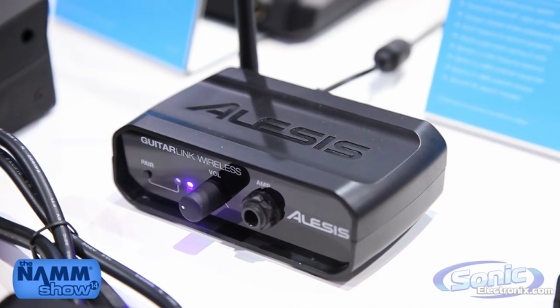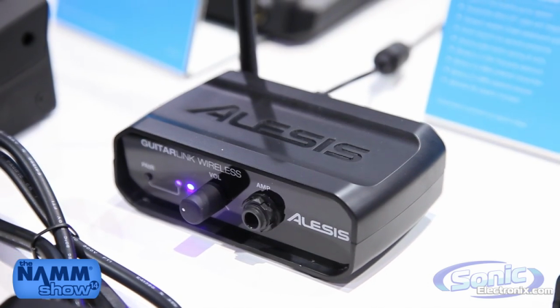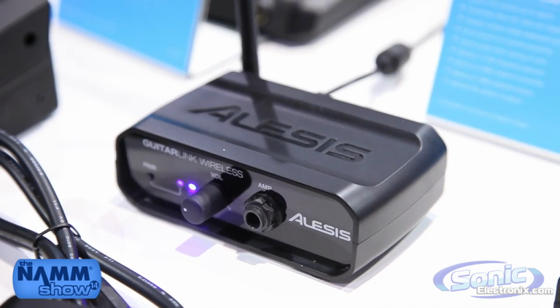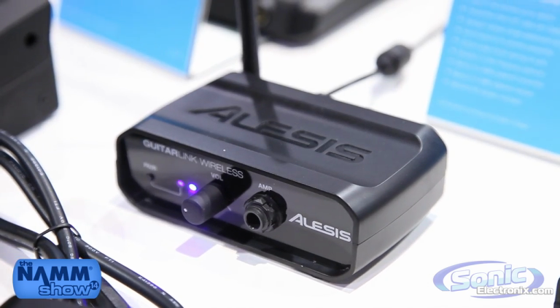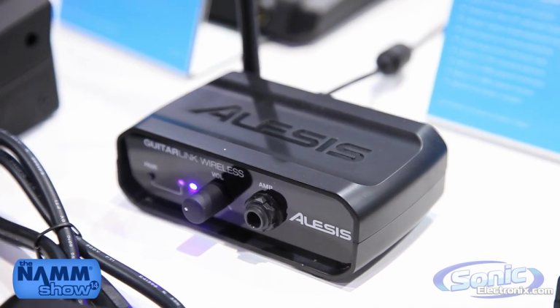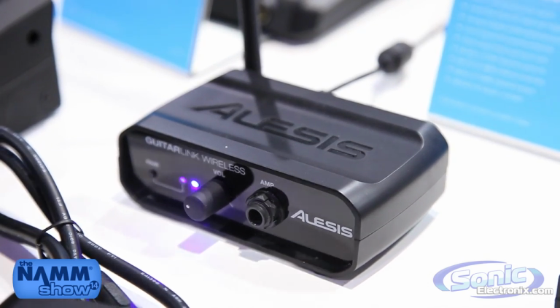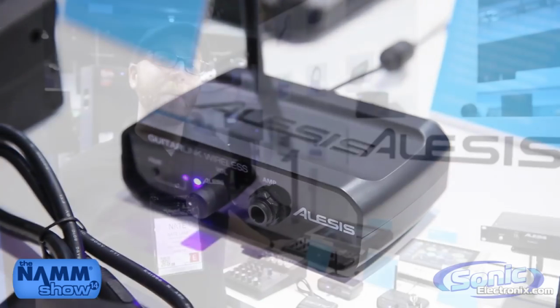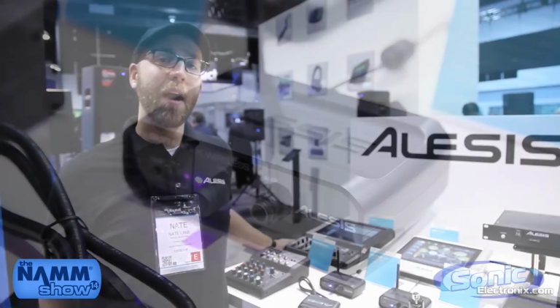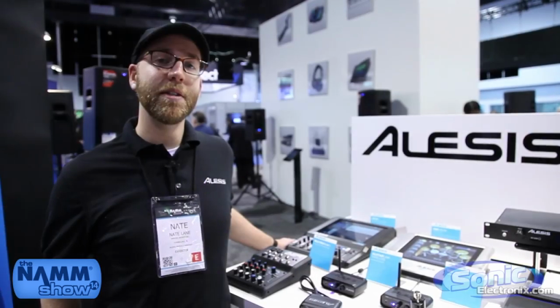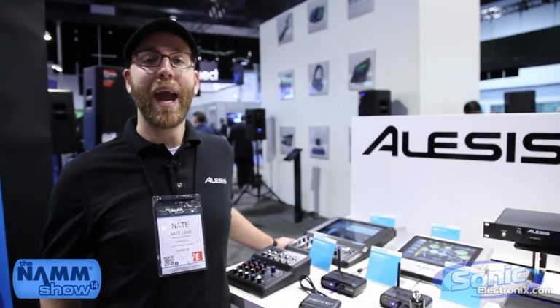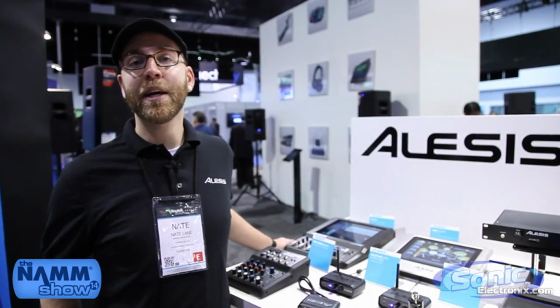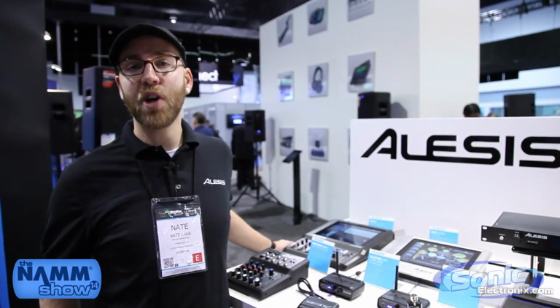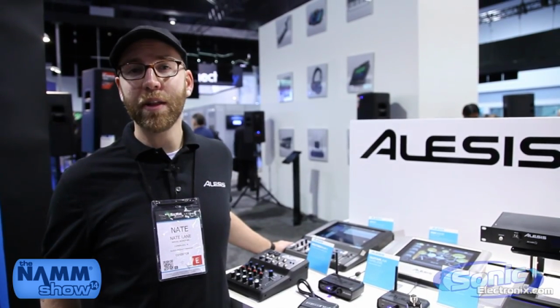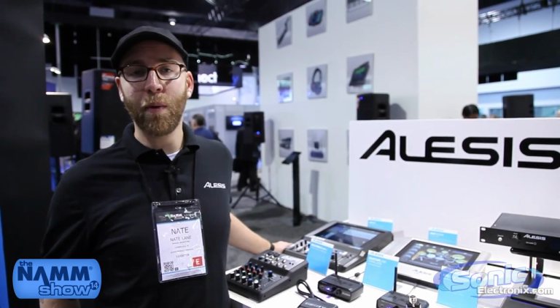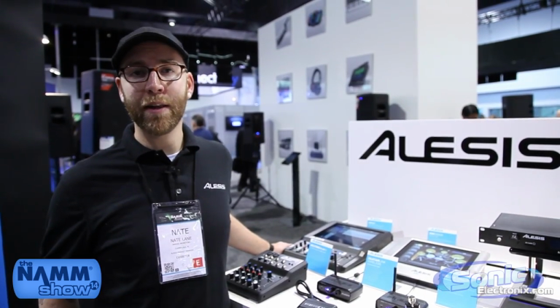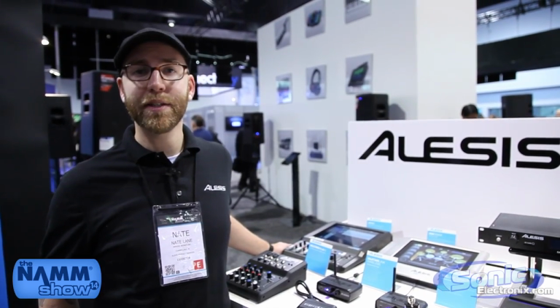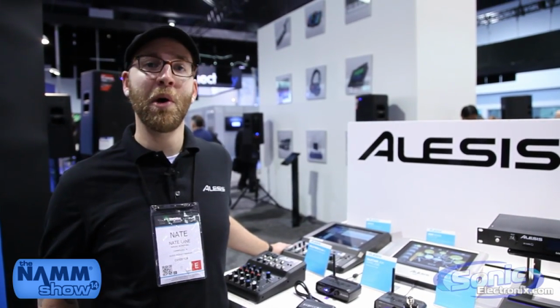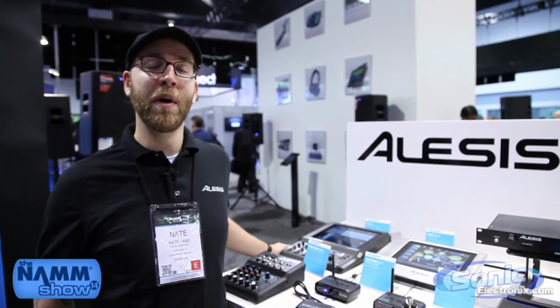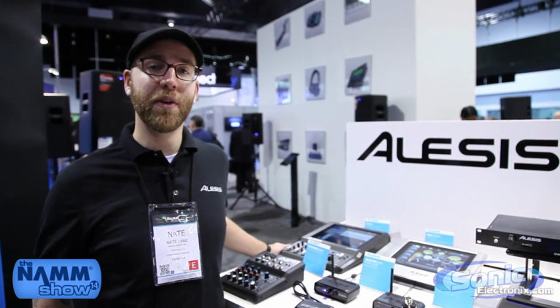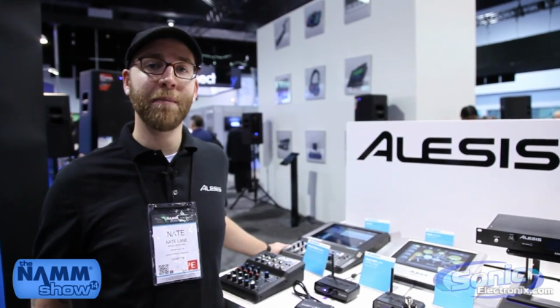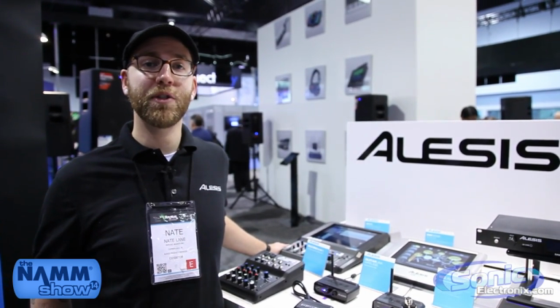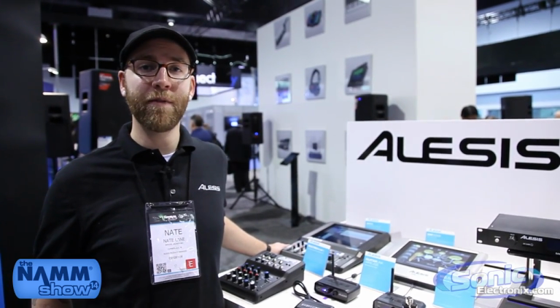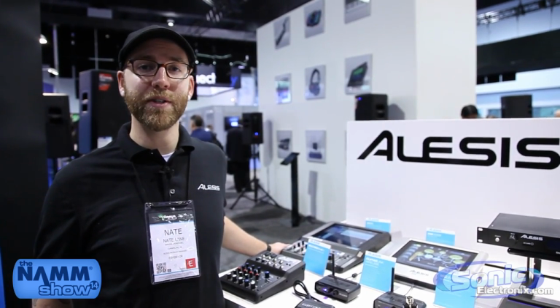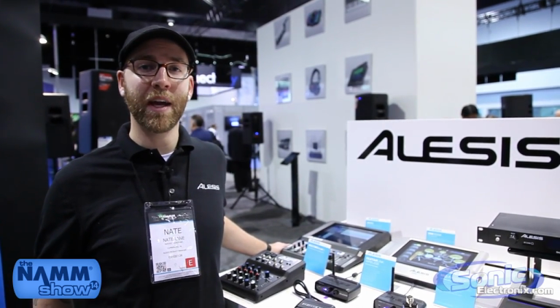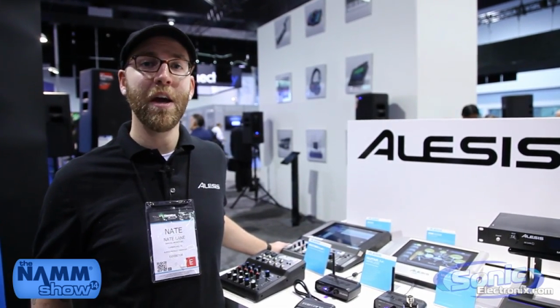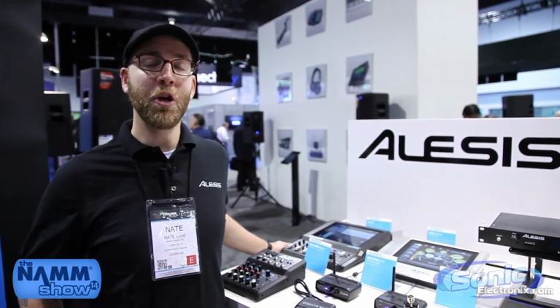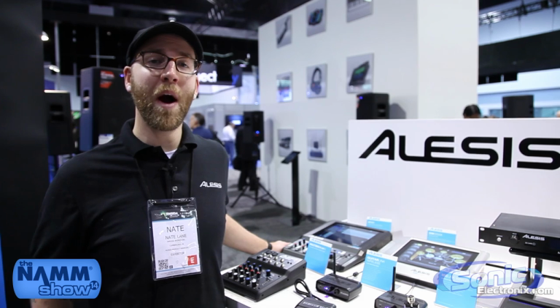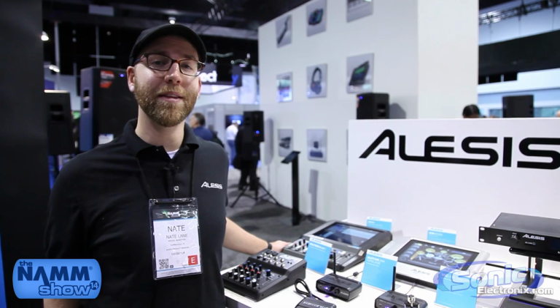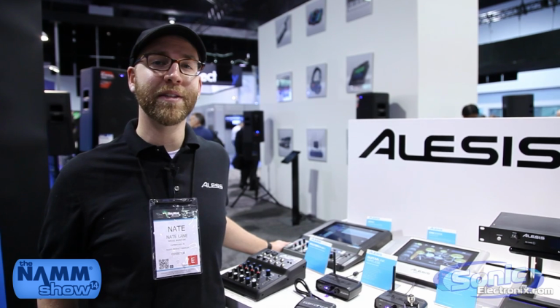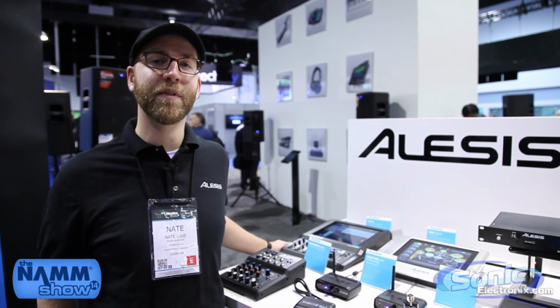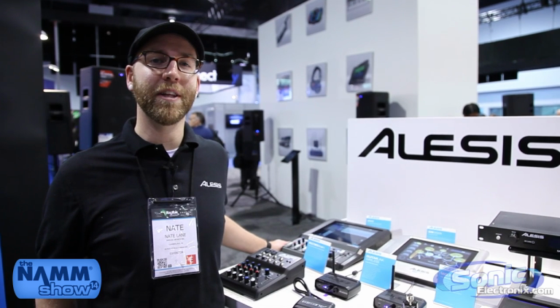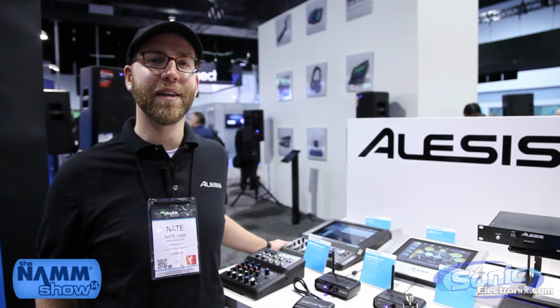That was the MicLink Wireless and the GuitarLink Wireless here at Winter NAMM 2014 — new wireless systems from Alesis.